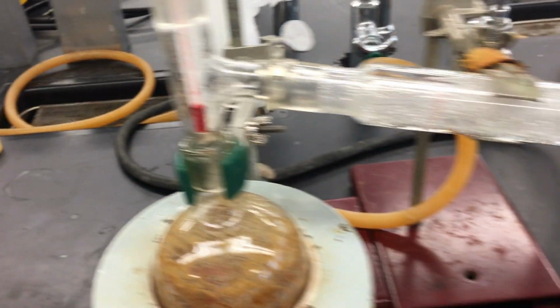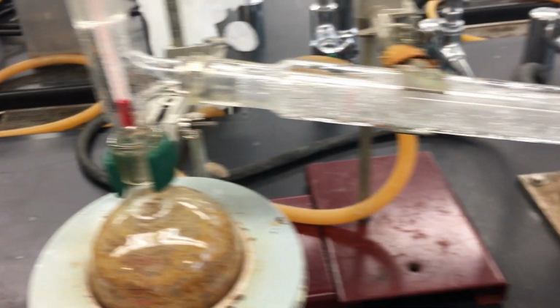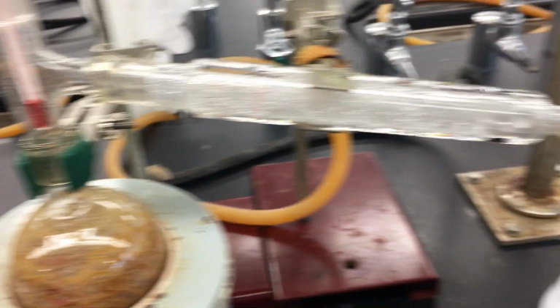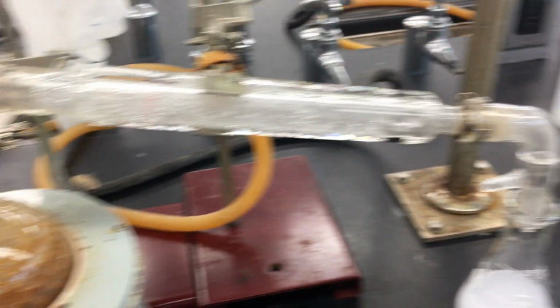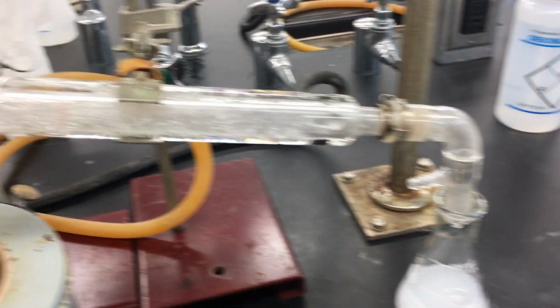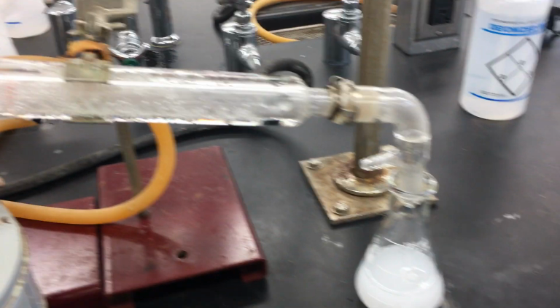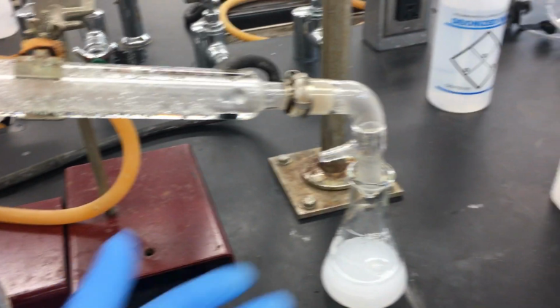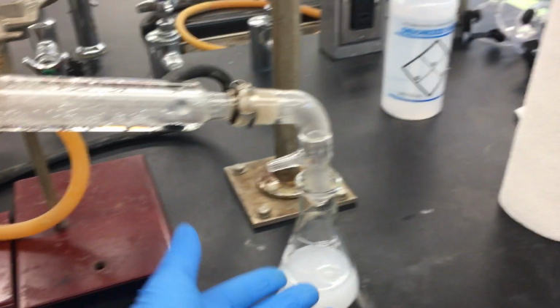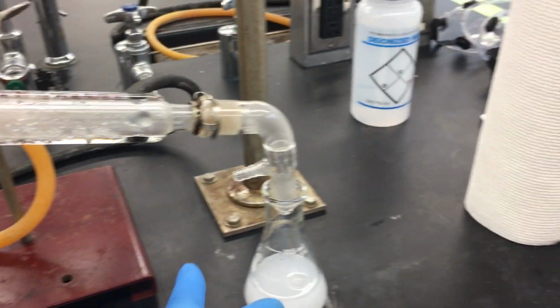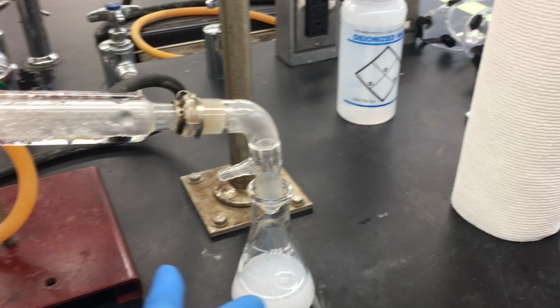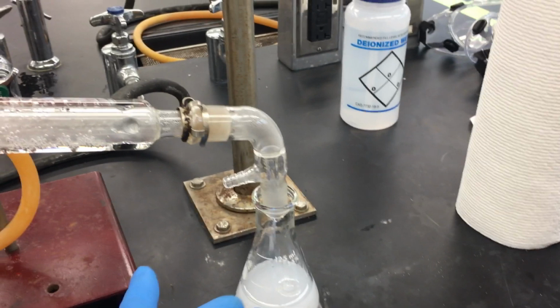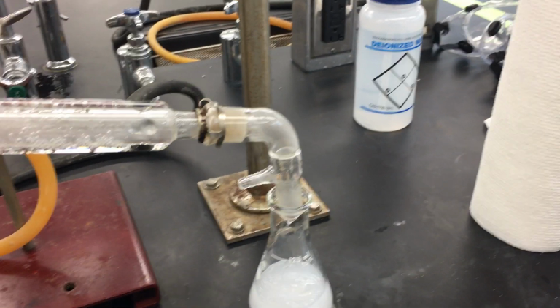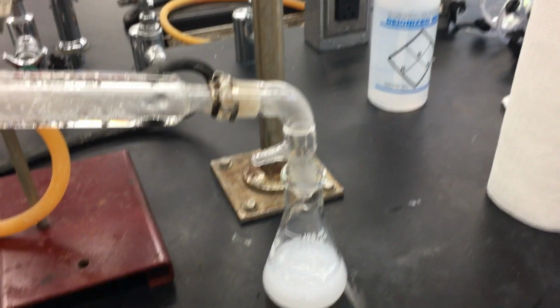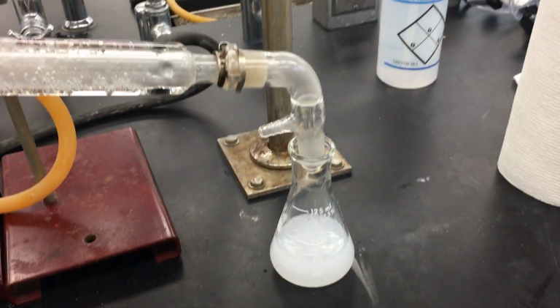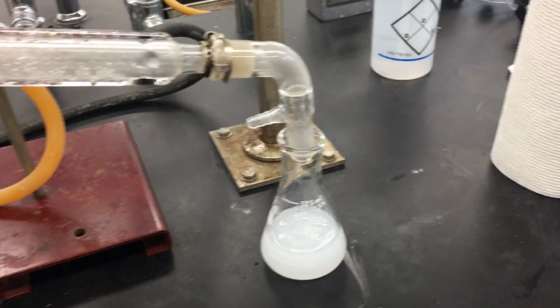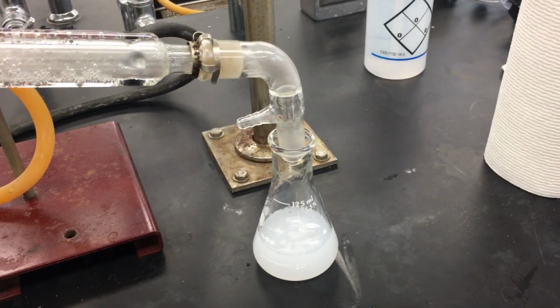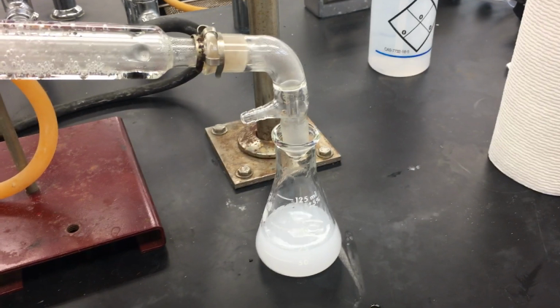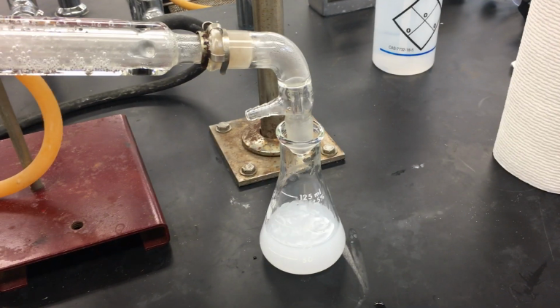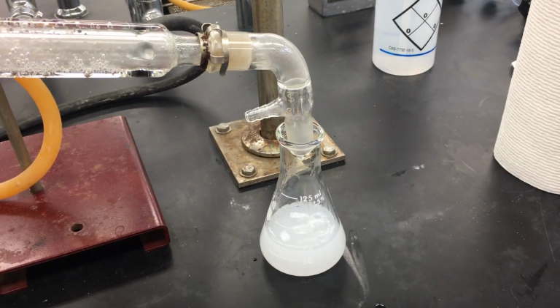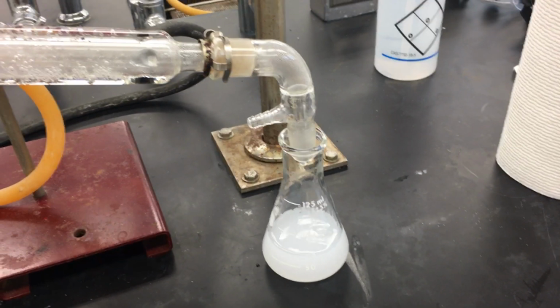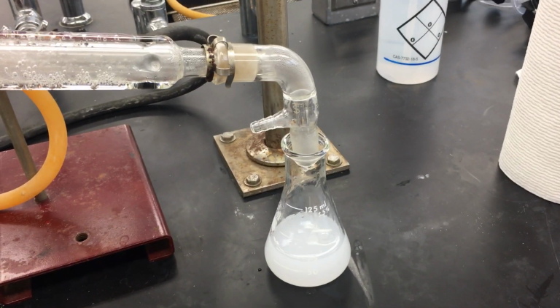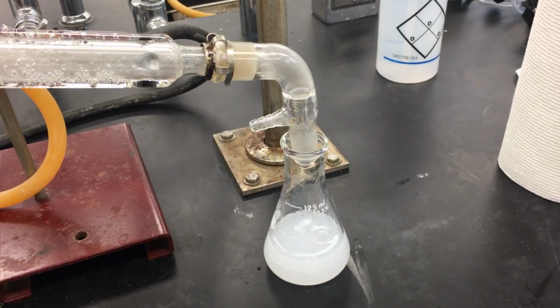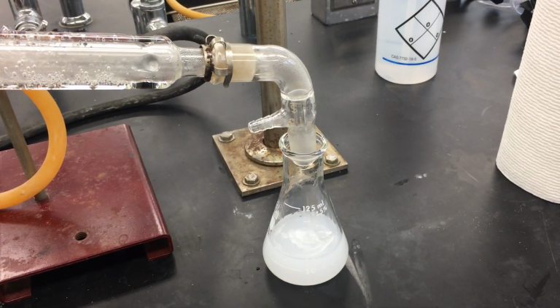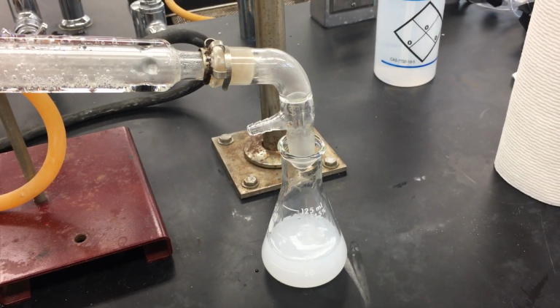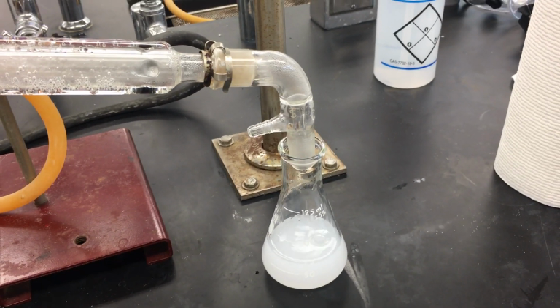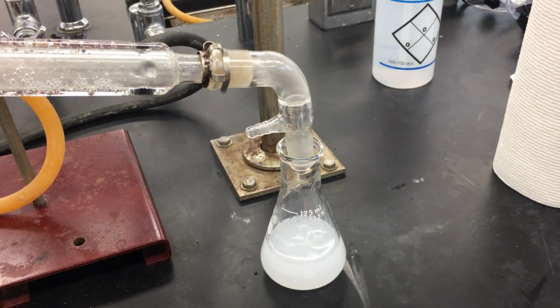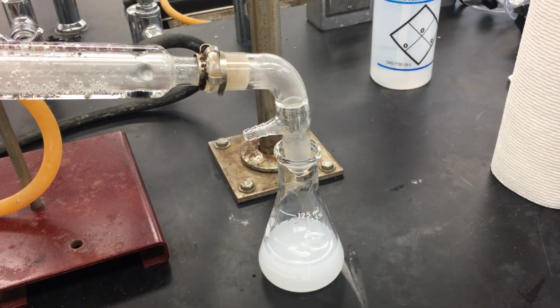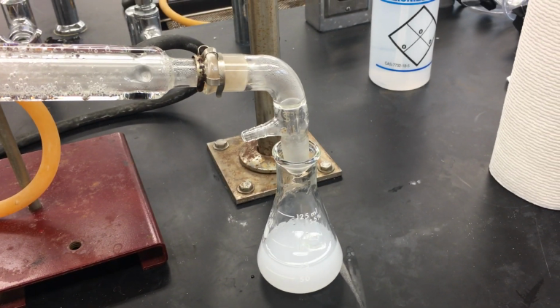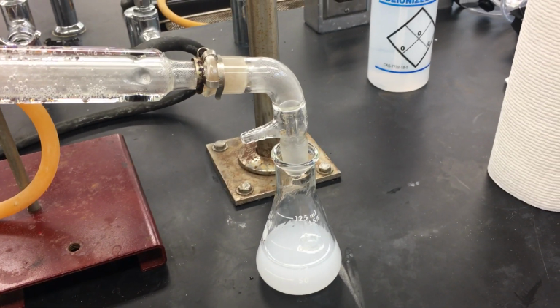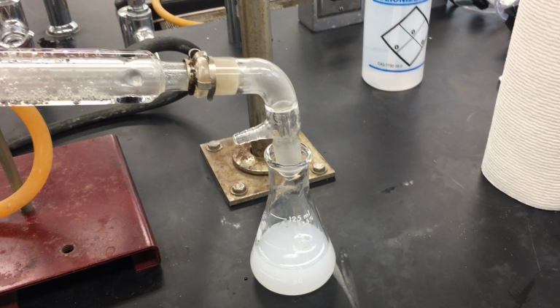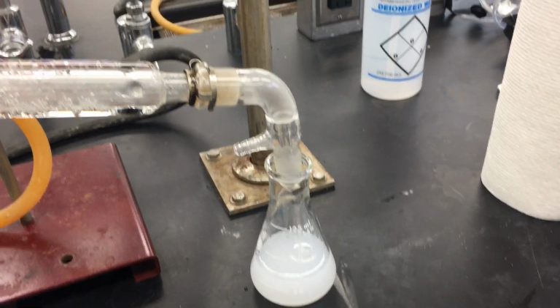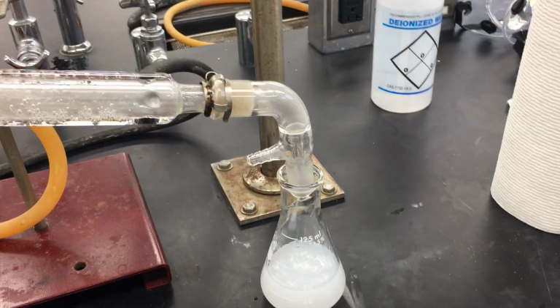We can now proceed with our distillate here for further refinement.